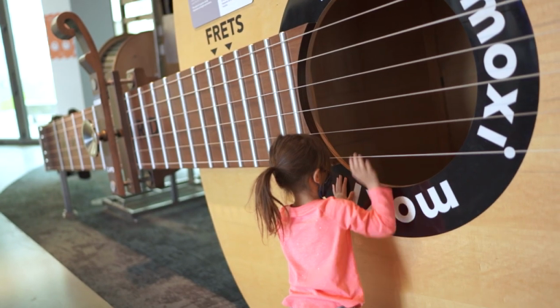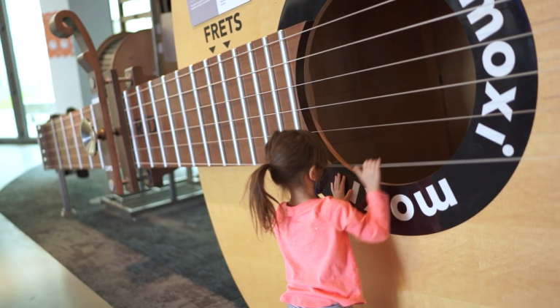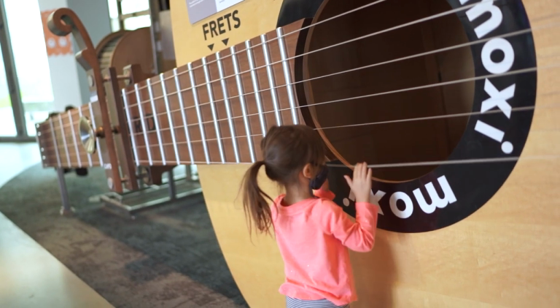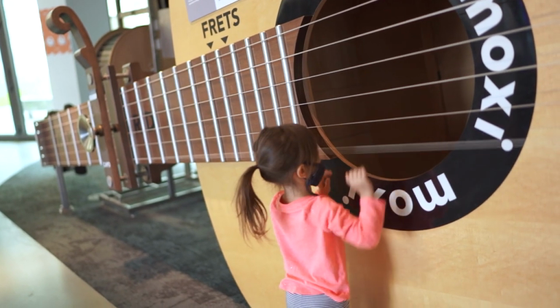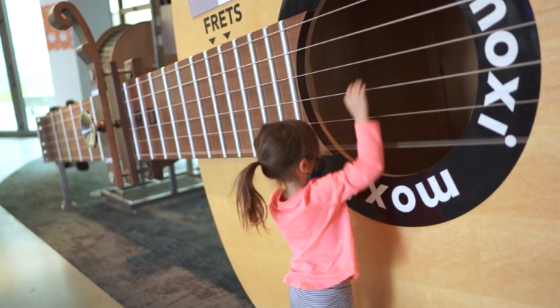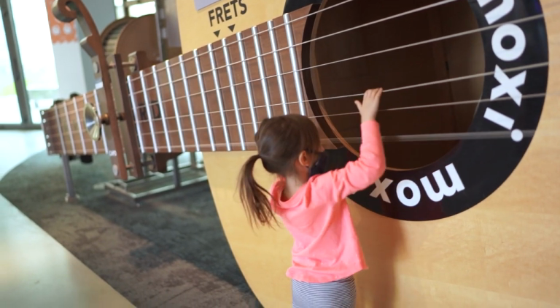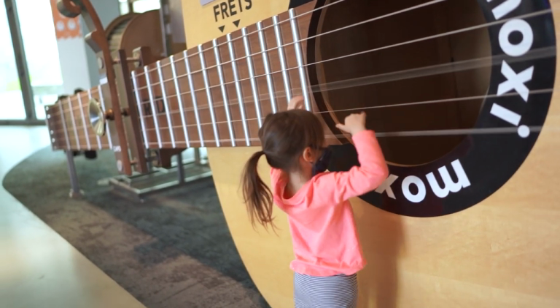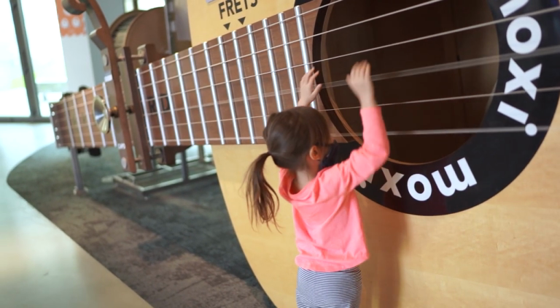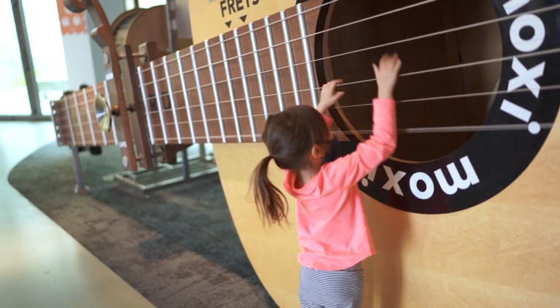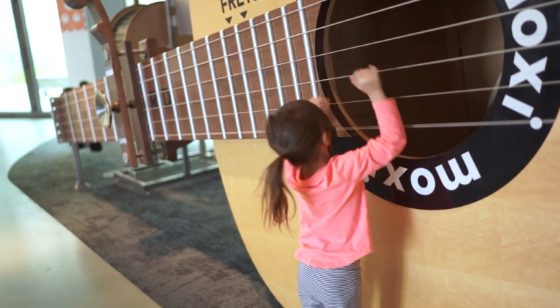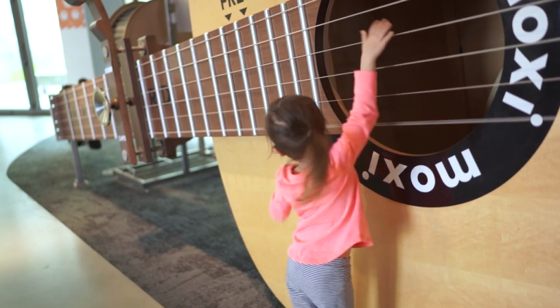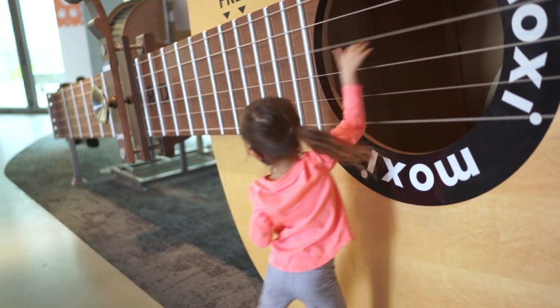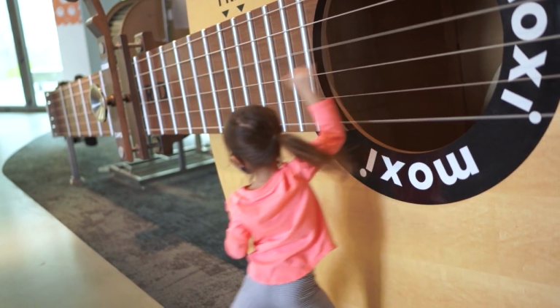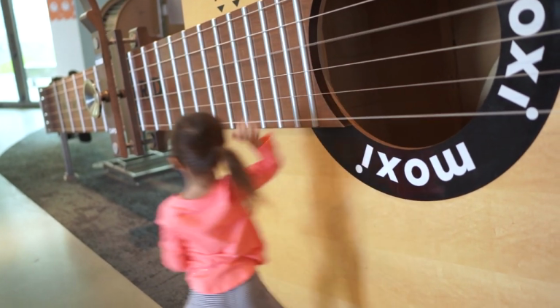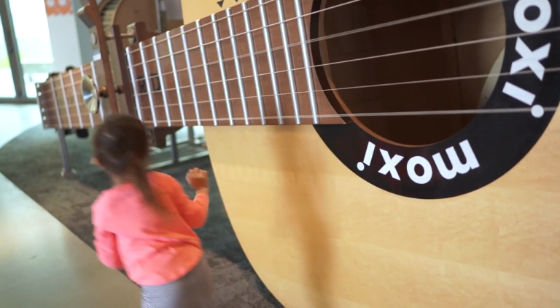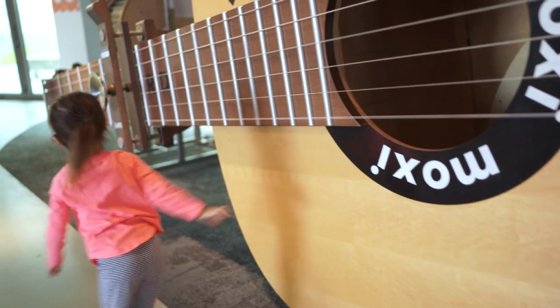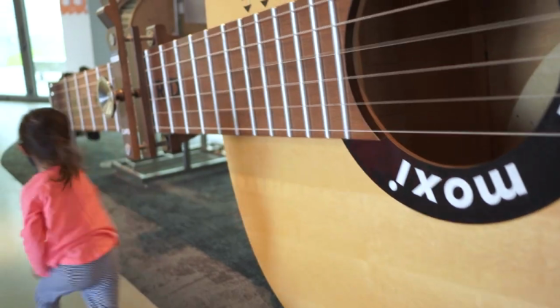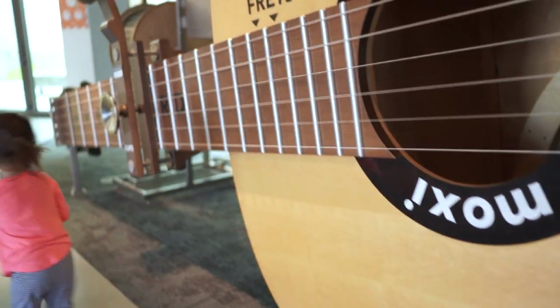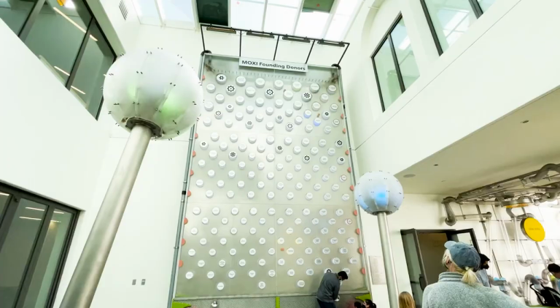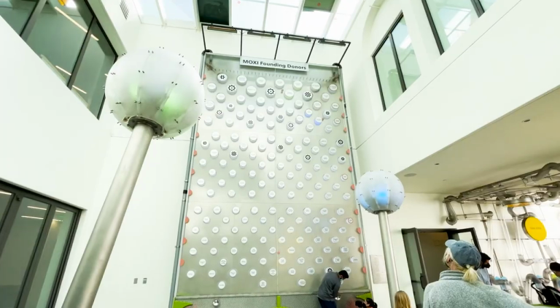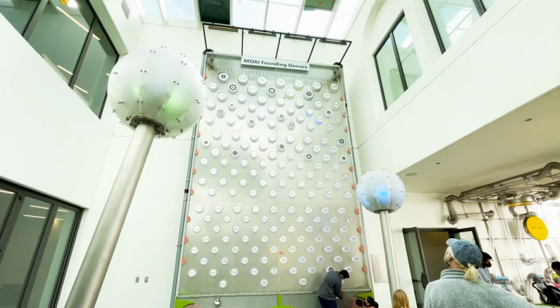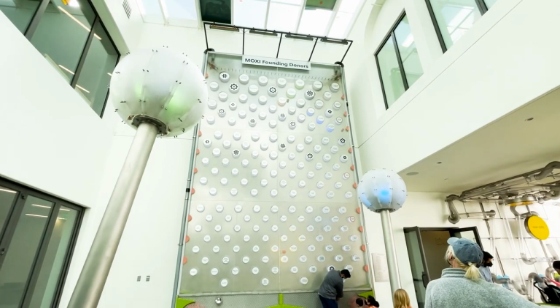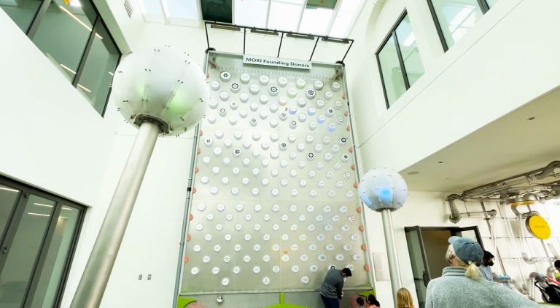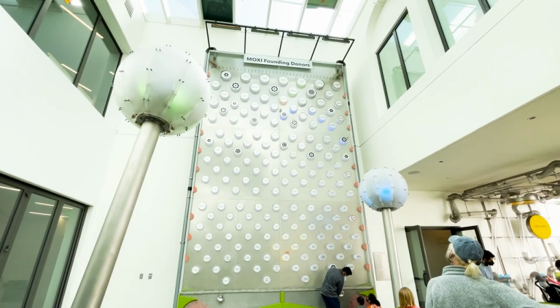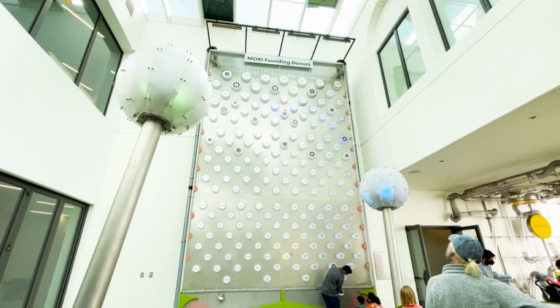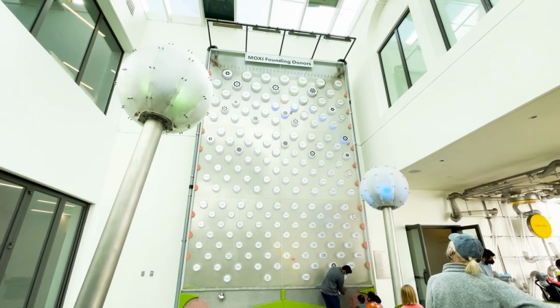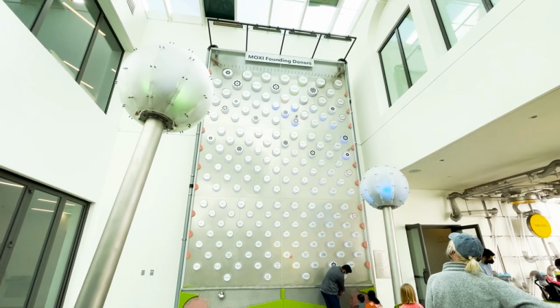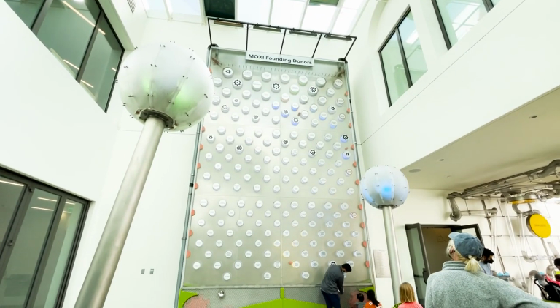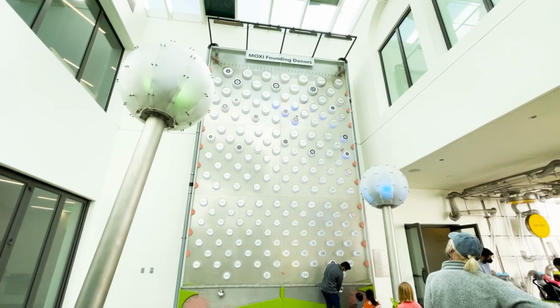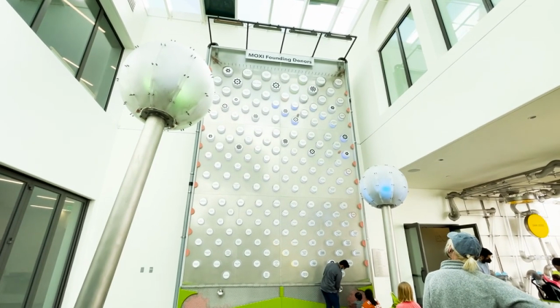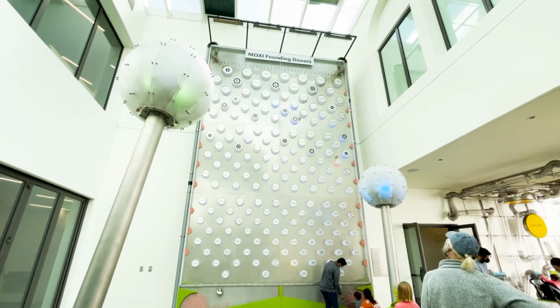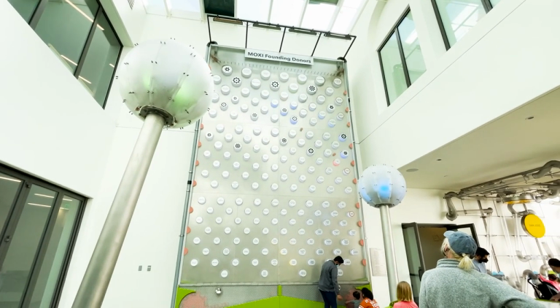Just when you think, wow, this is the coolest activity in here, you turn the corner and immediately change your mind.